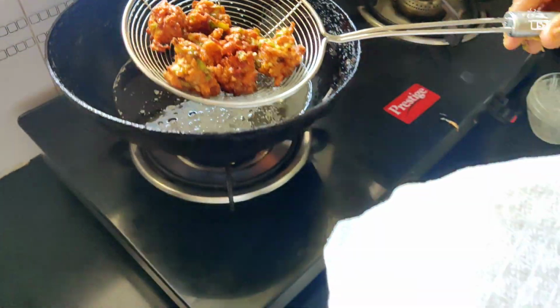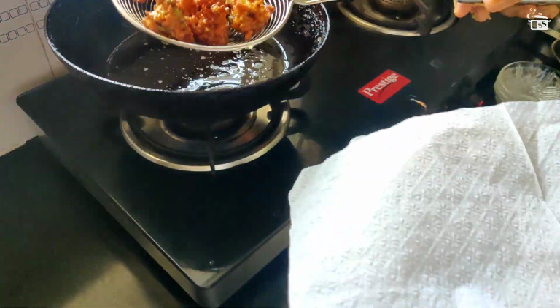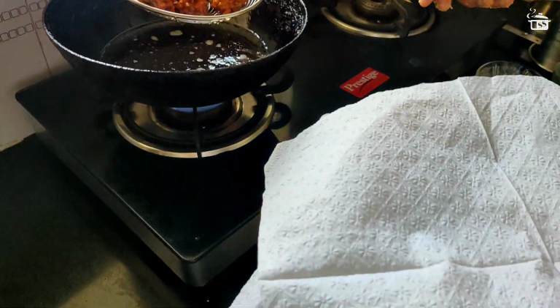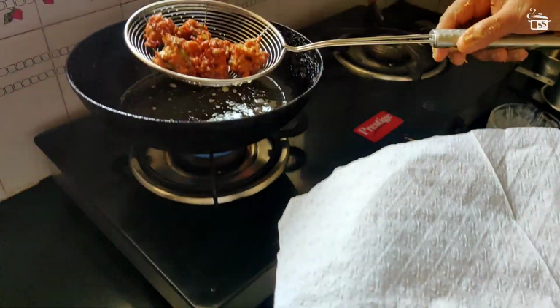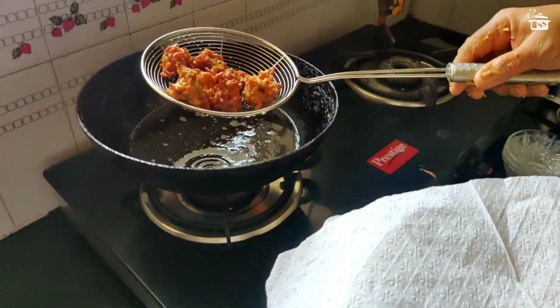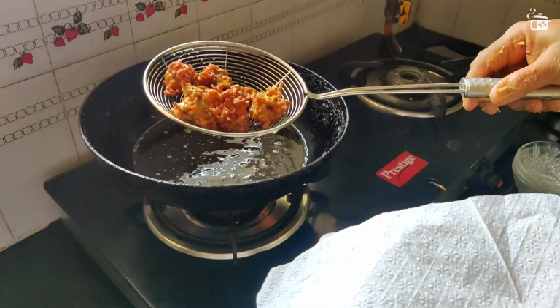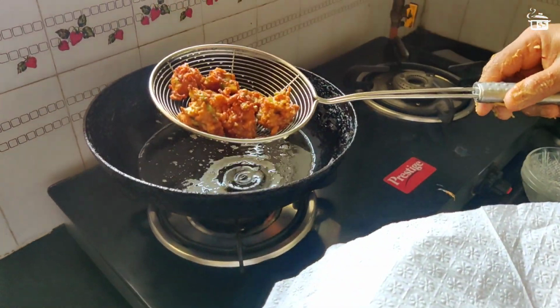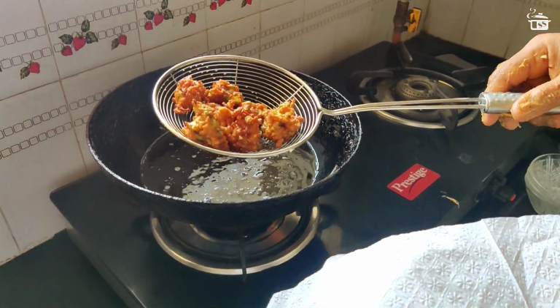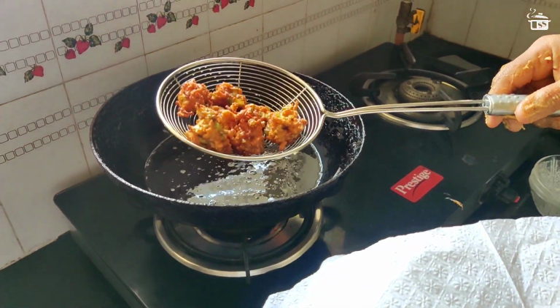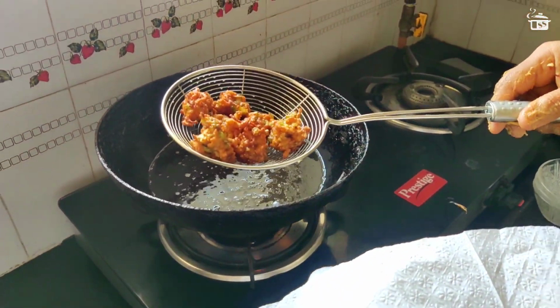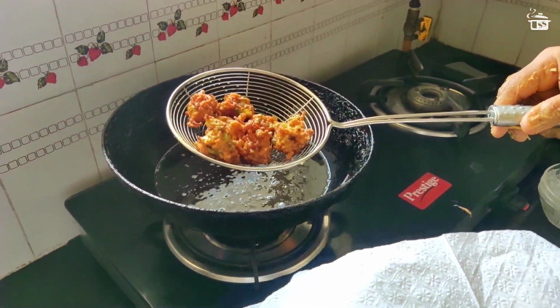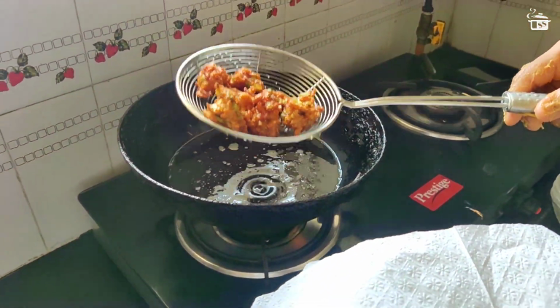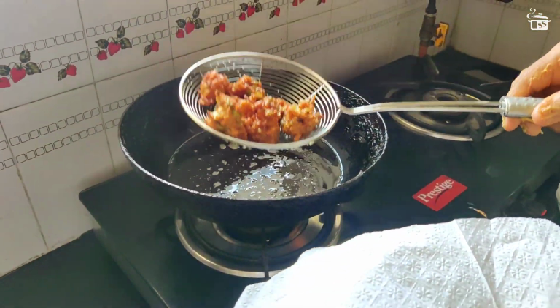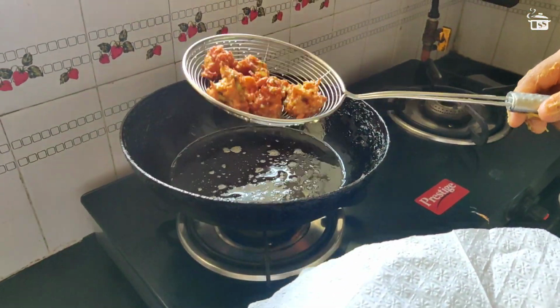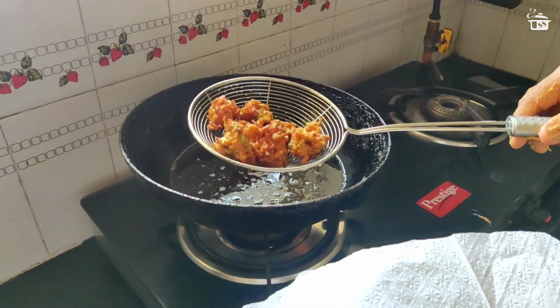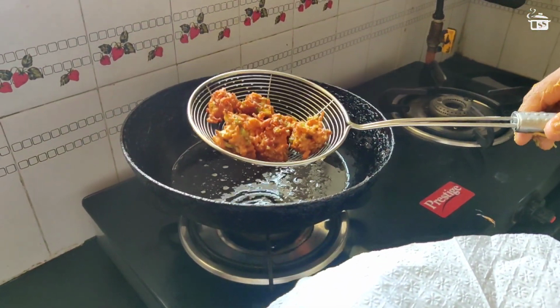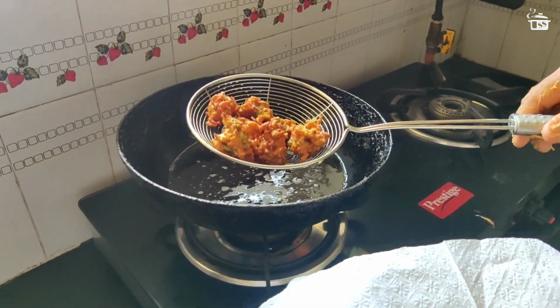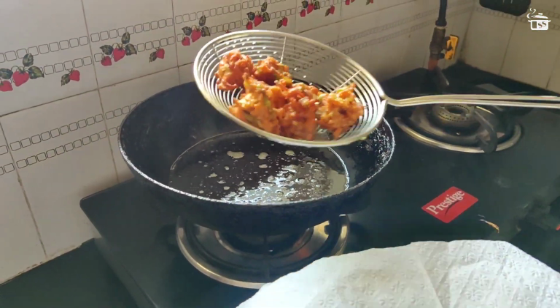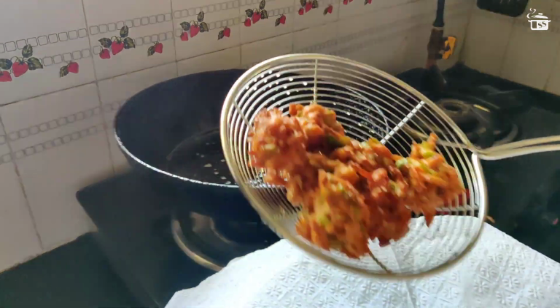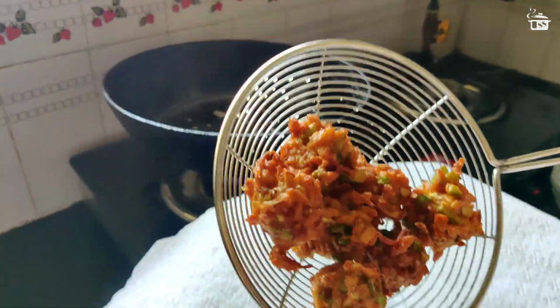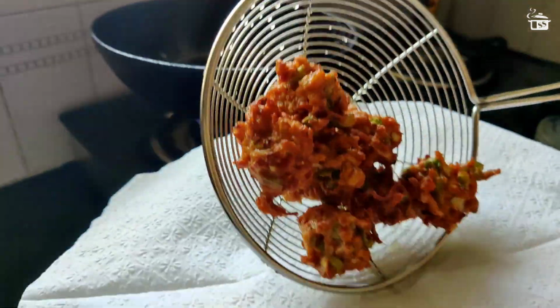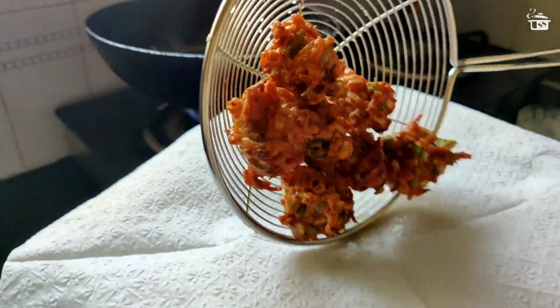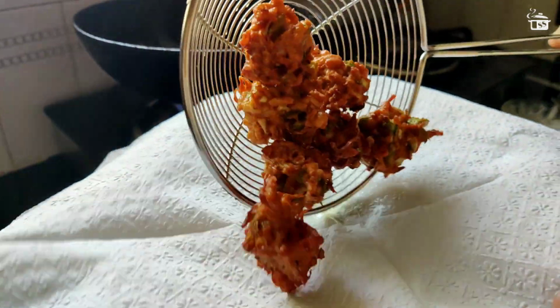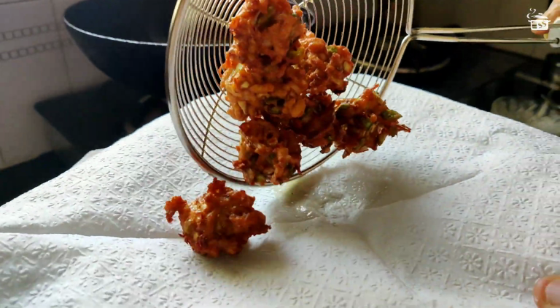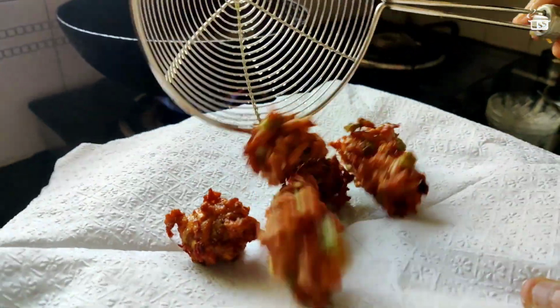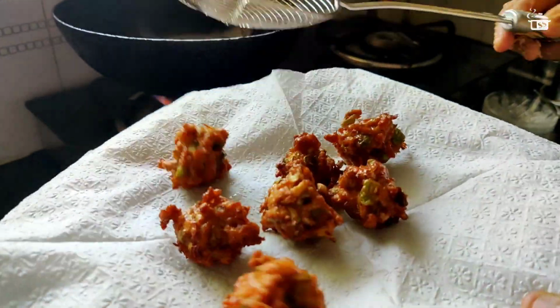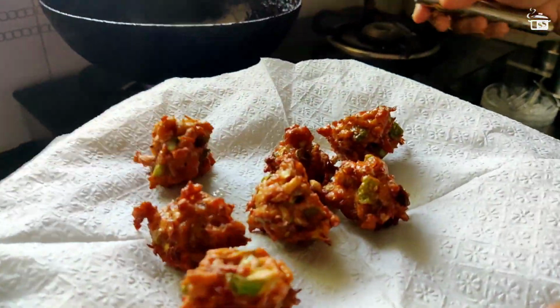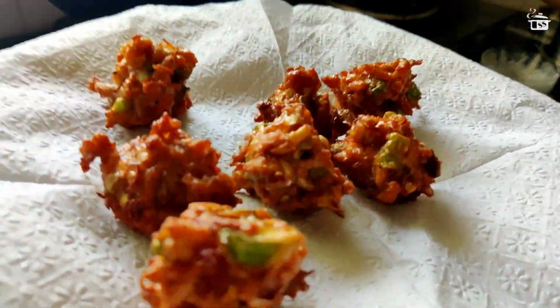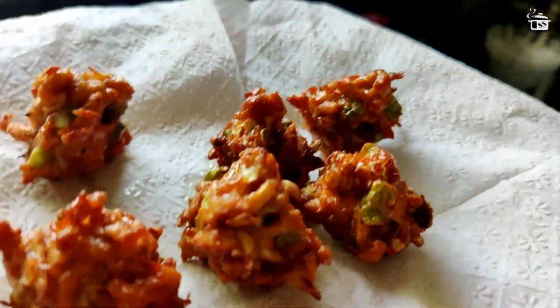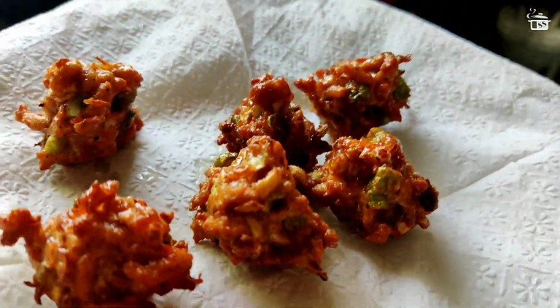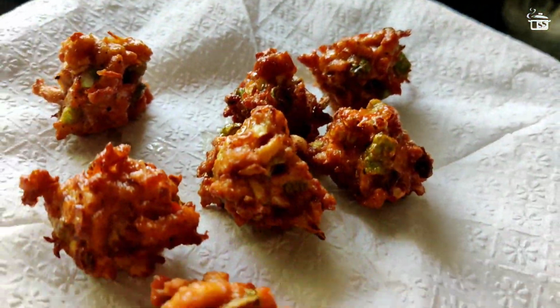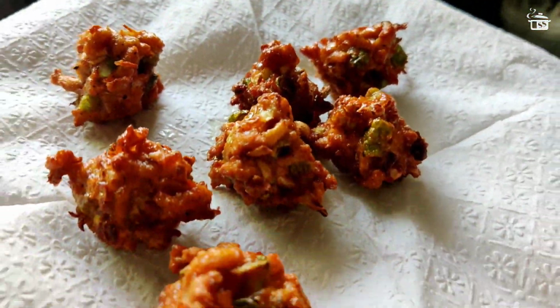As you can see it looks so pretty. Now transfer it onto tissue paper to absorb the excess oil.